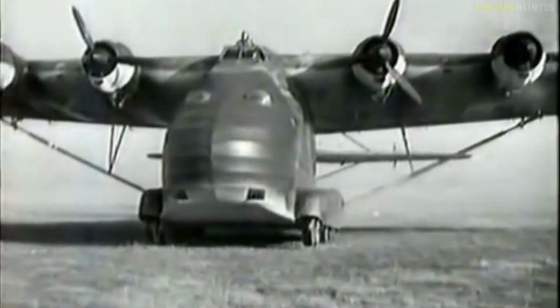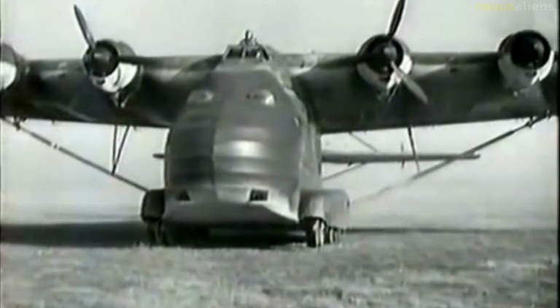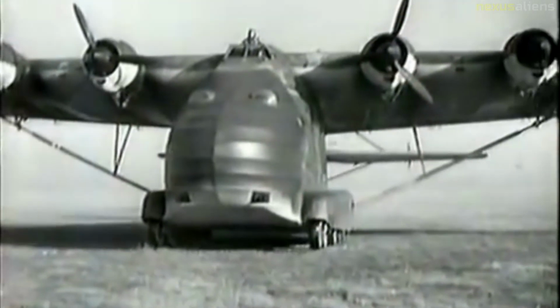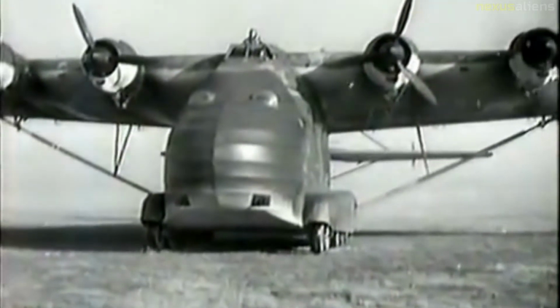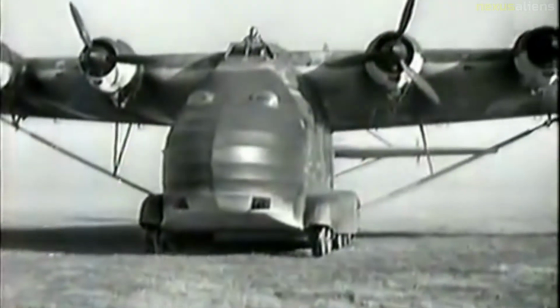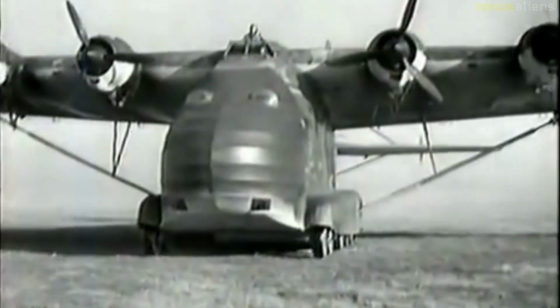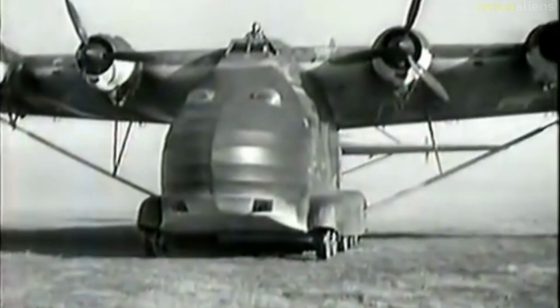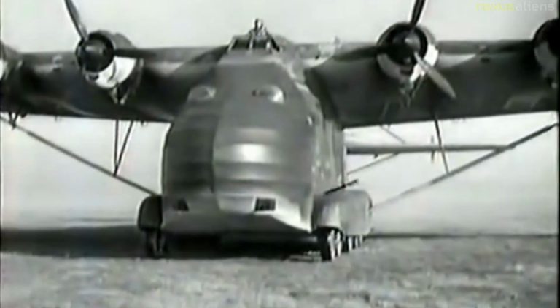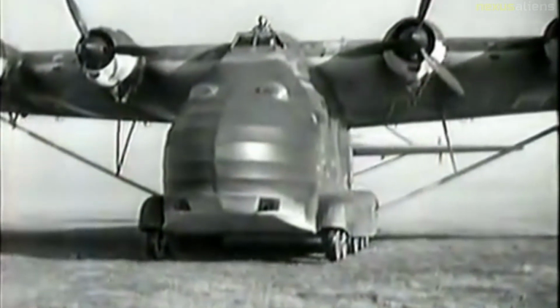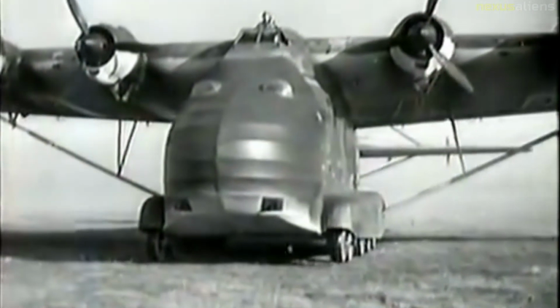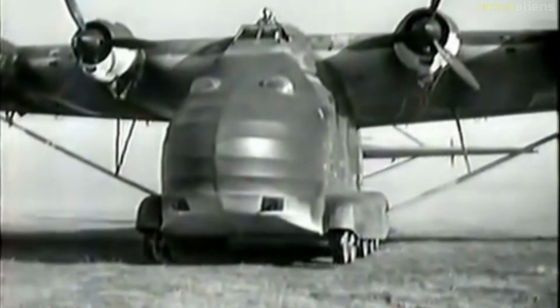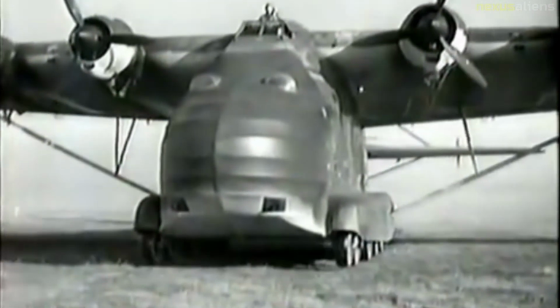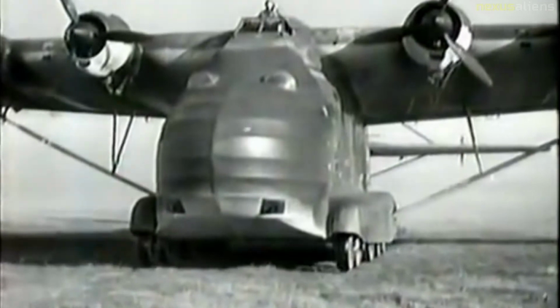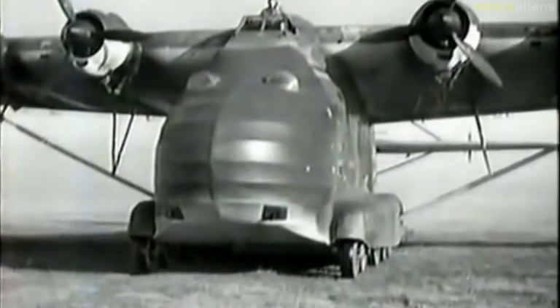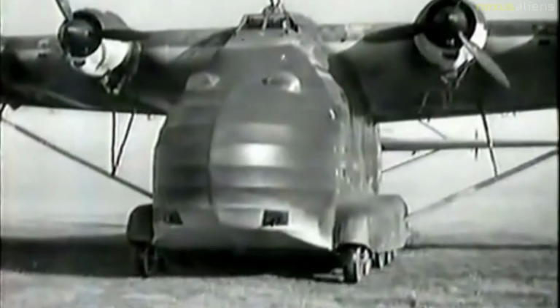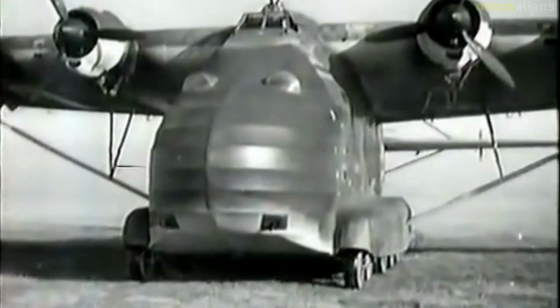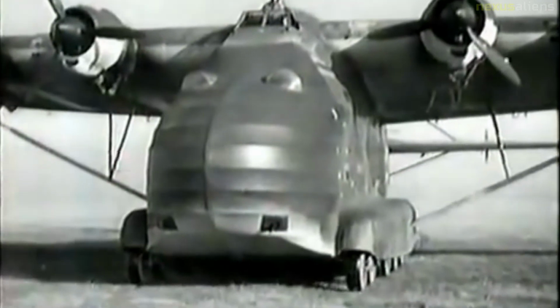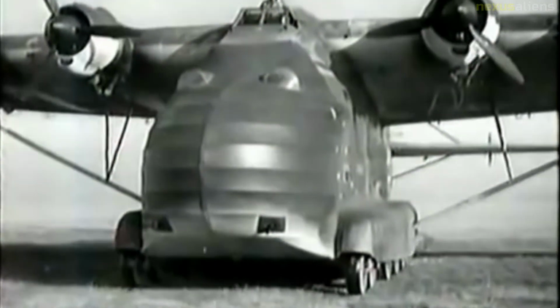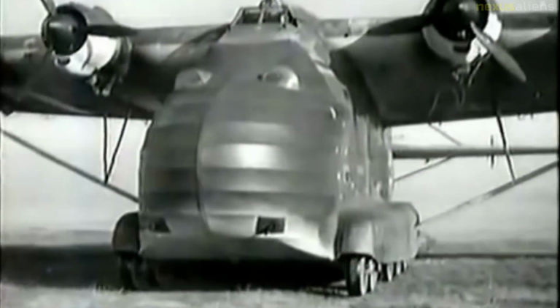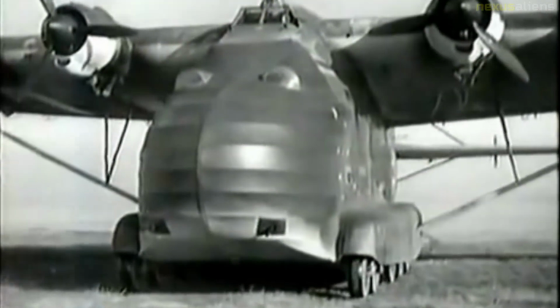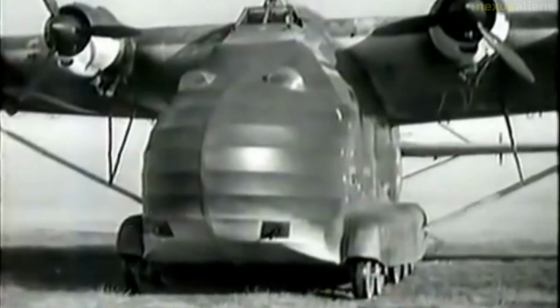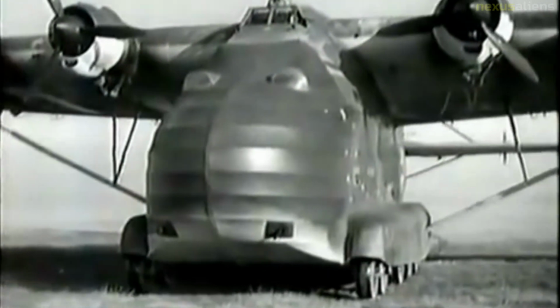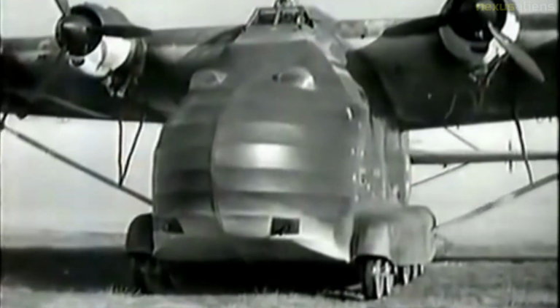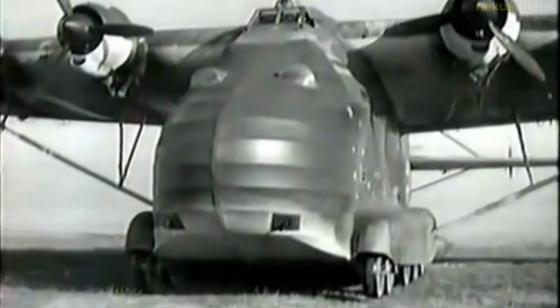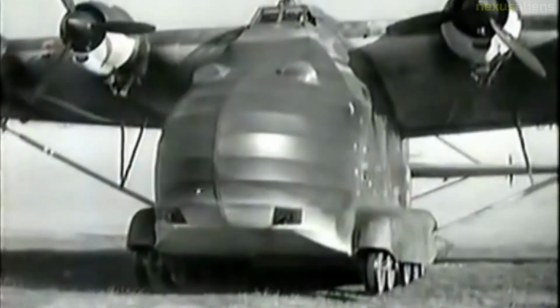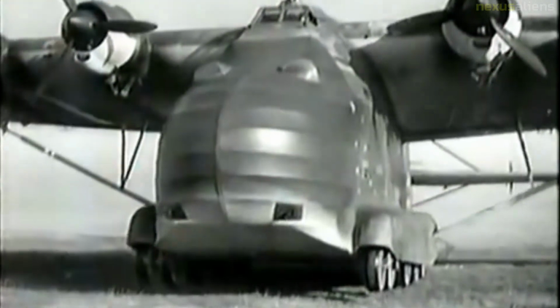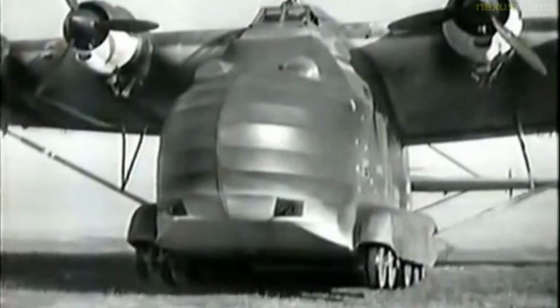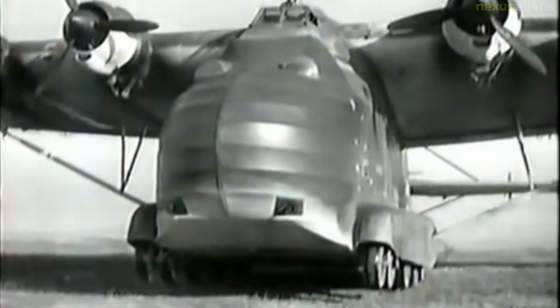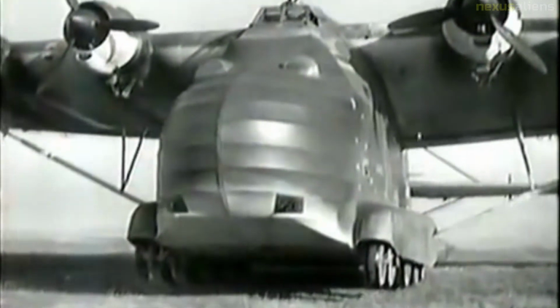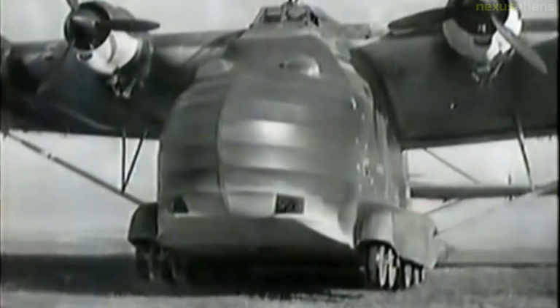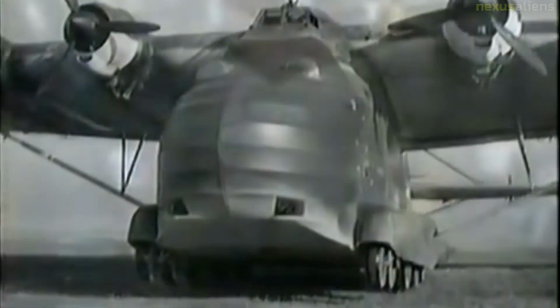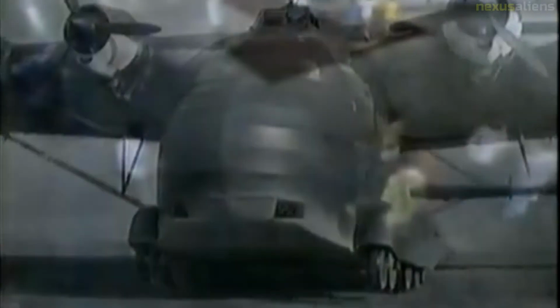No complete aircraft survives, but the Luftwaffenmuseum der Bundeswehr in Berlin has a Me-323 main wing spar in its collection.